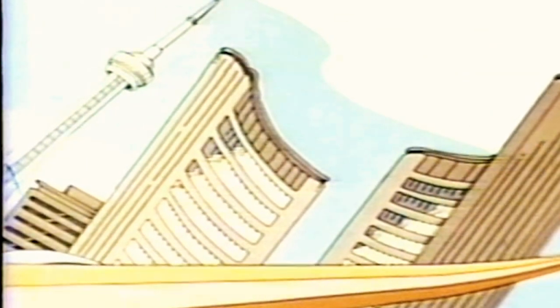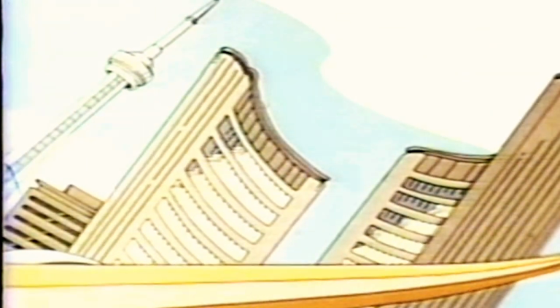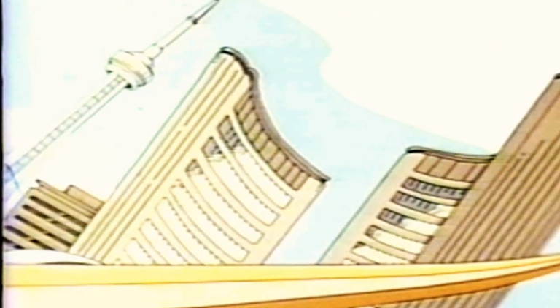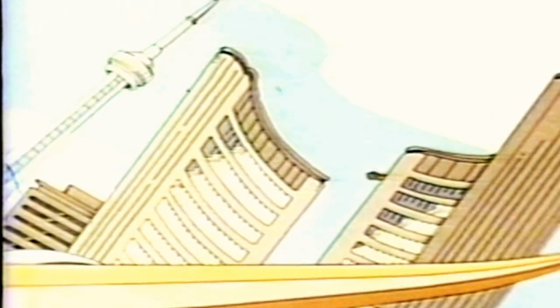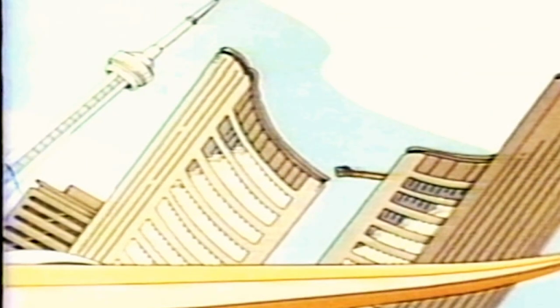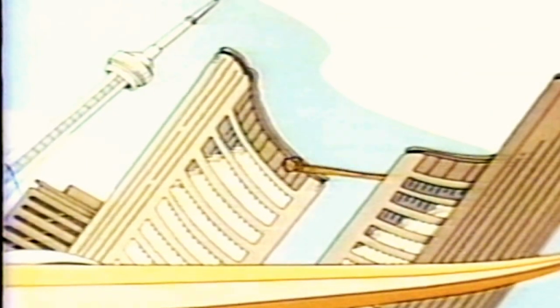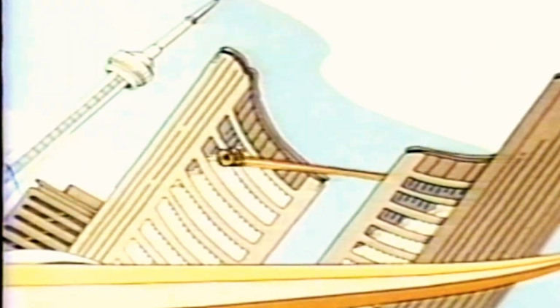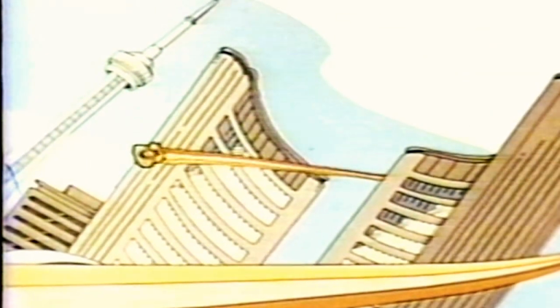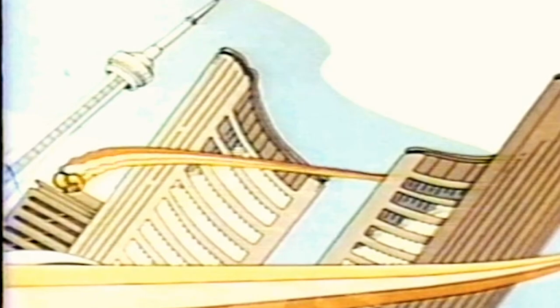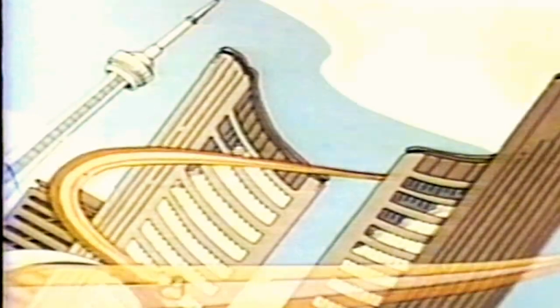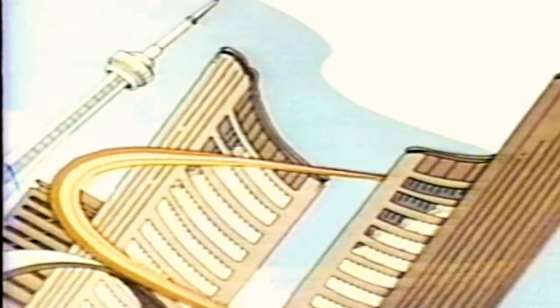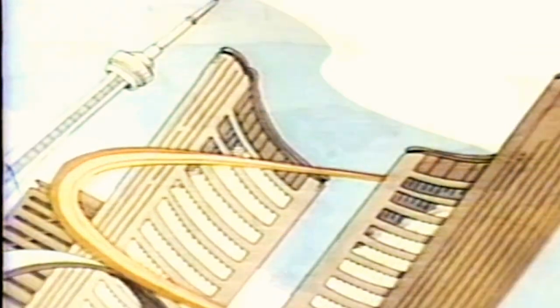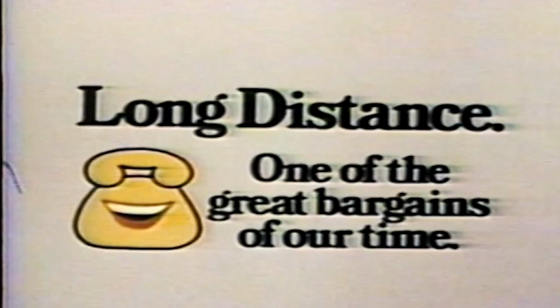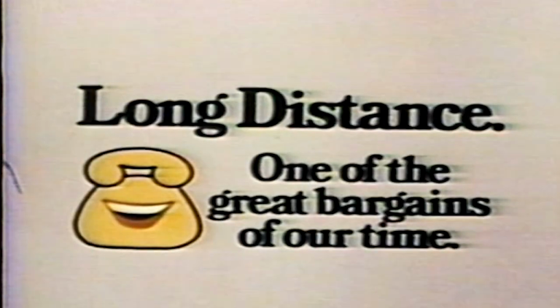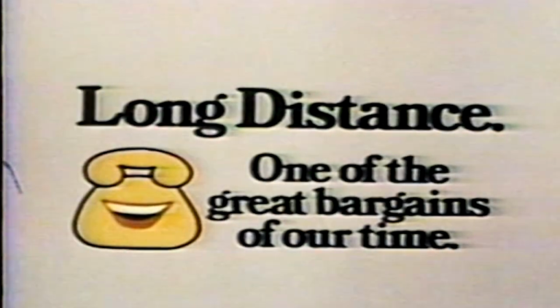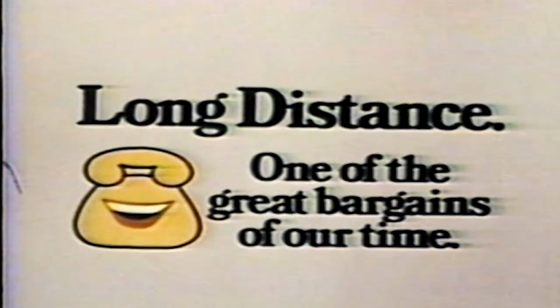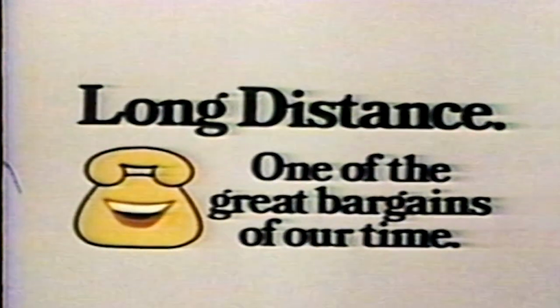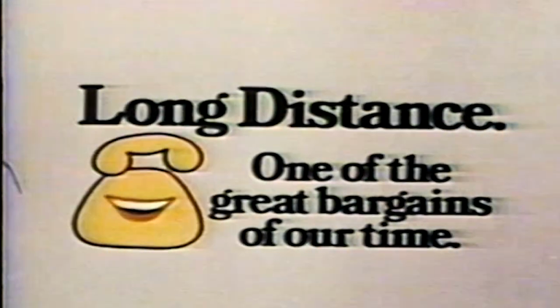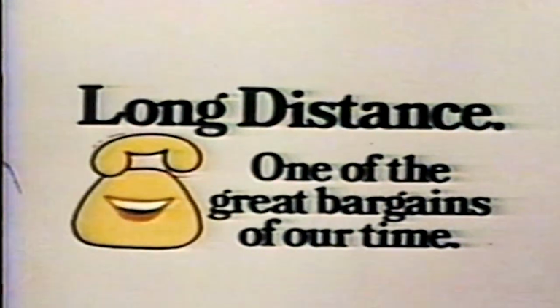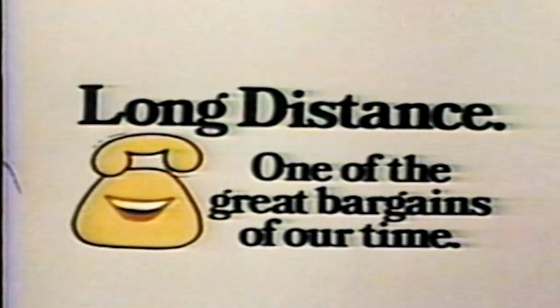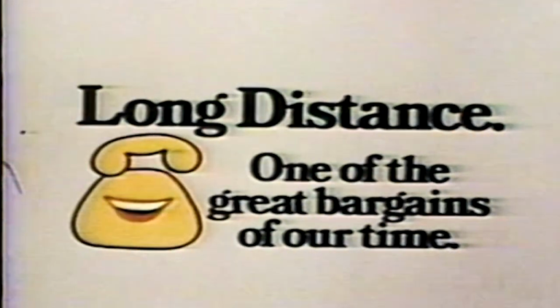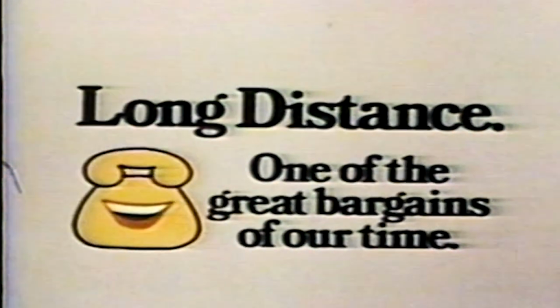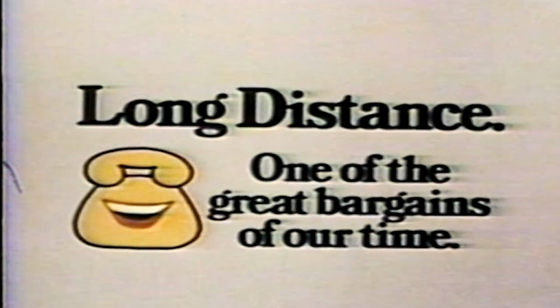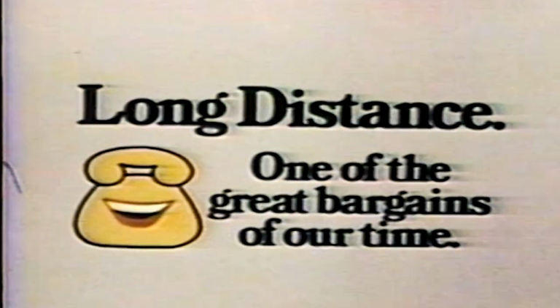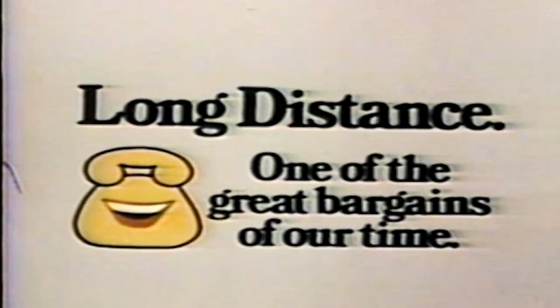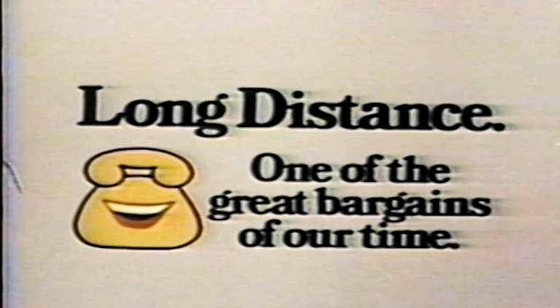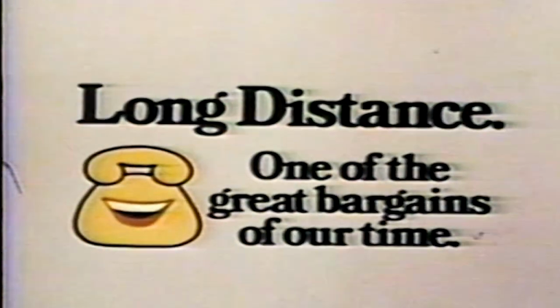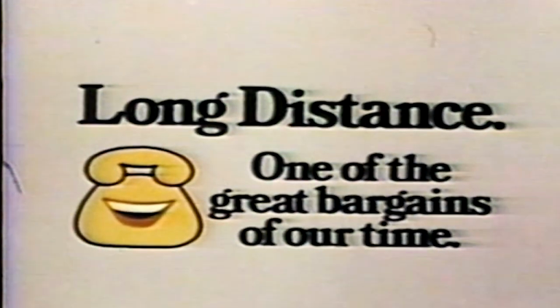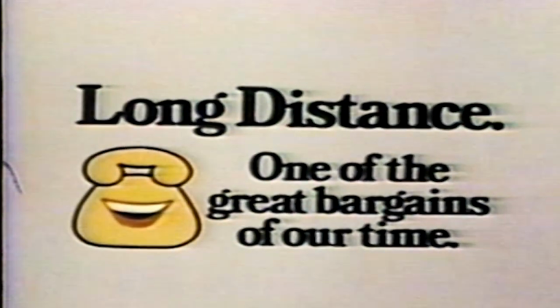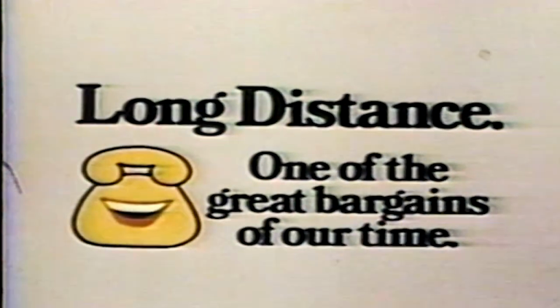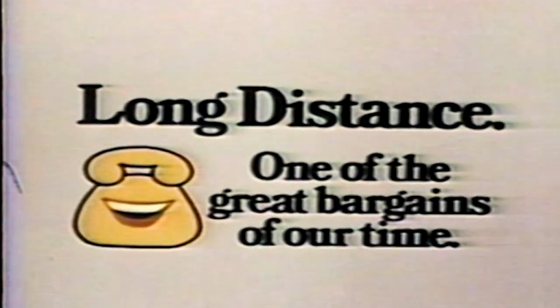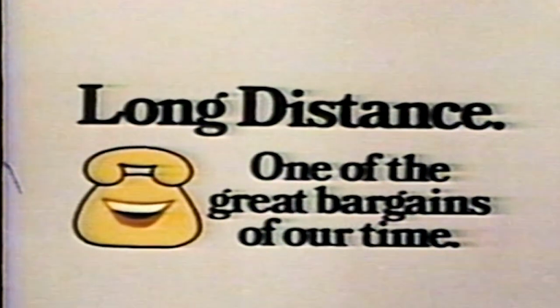I like you by long distance. It's one of the great bargains of our time.